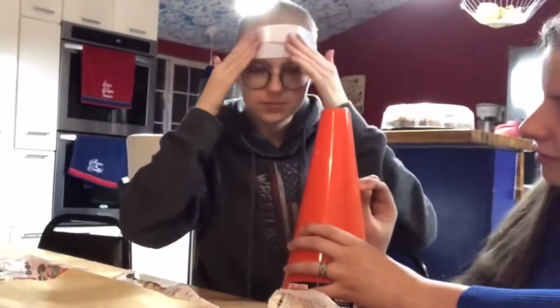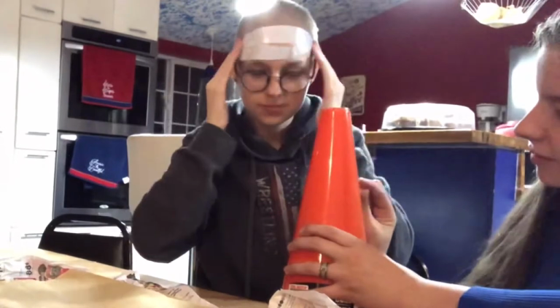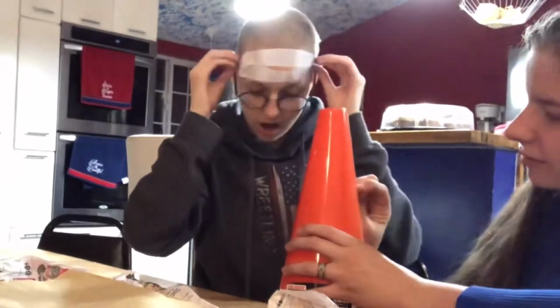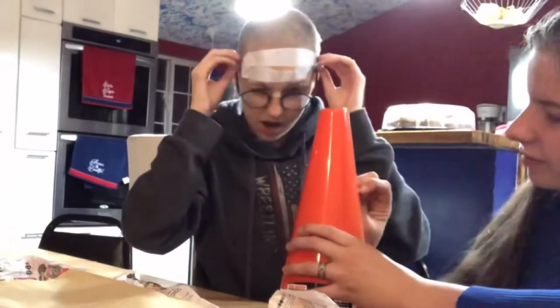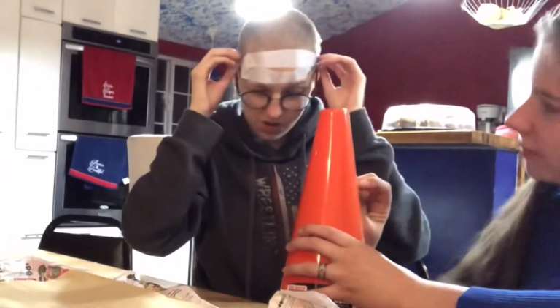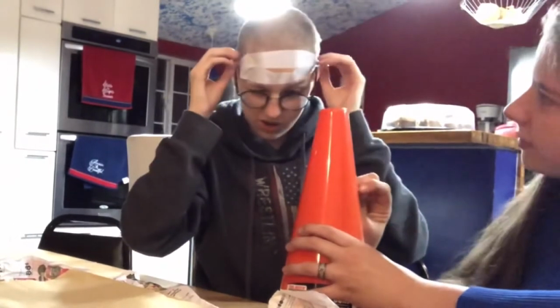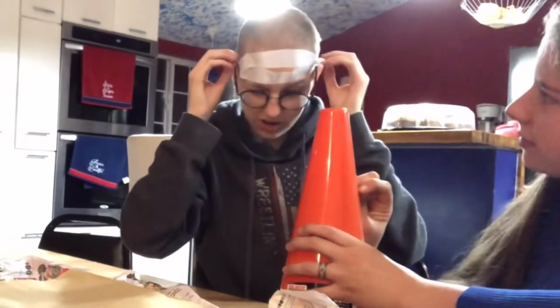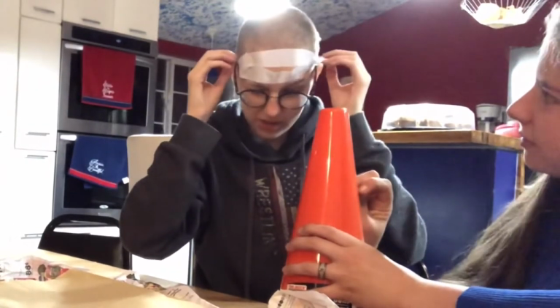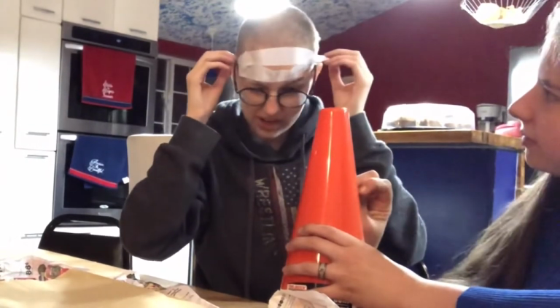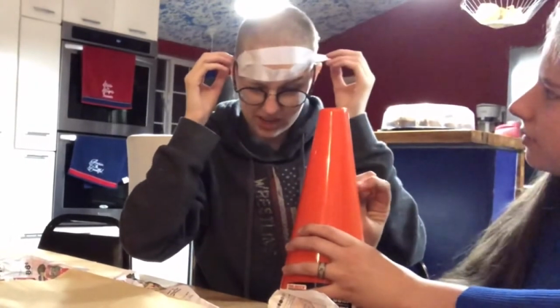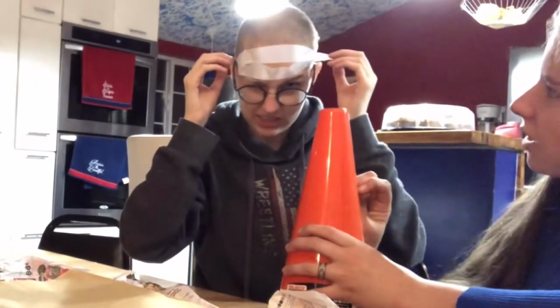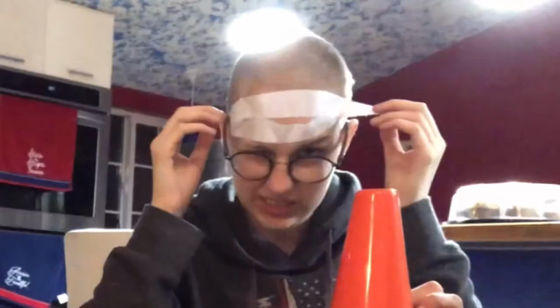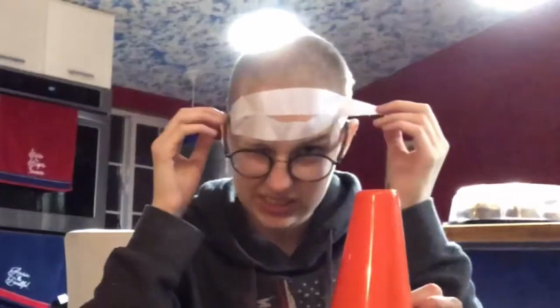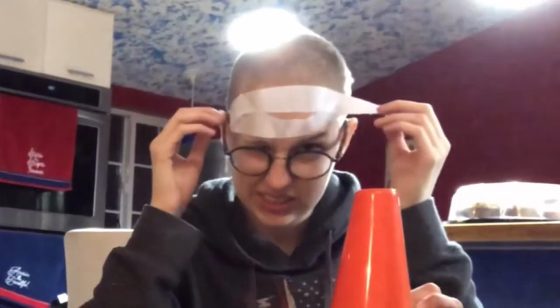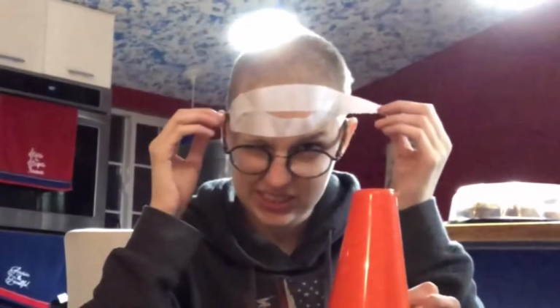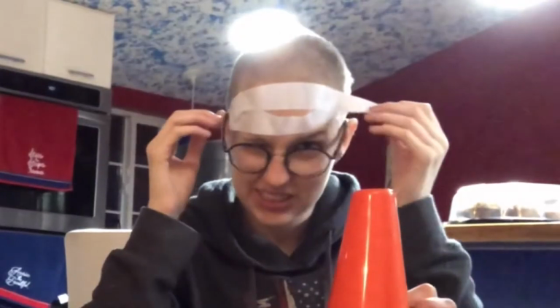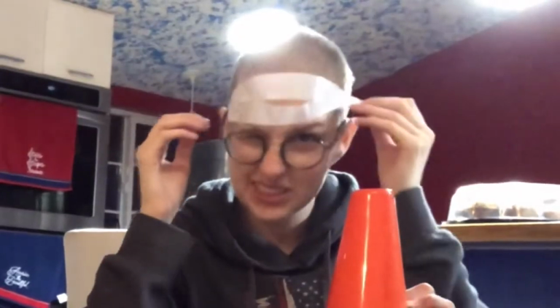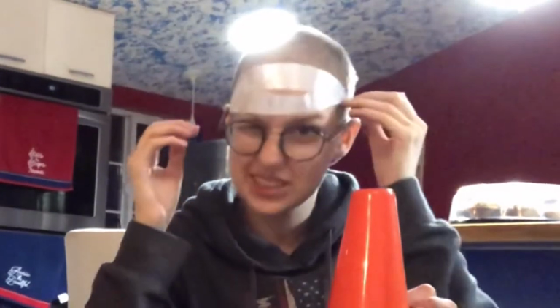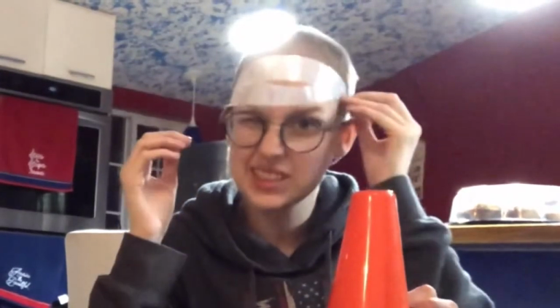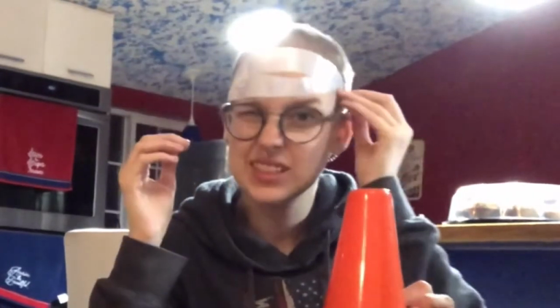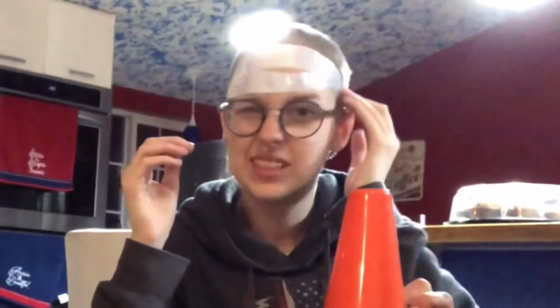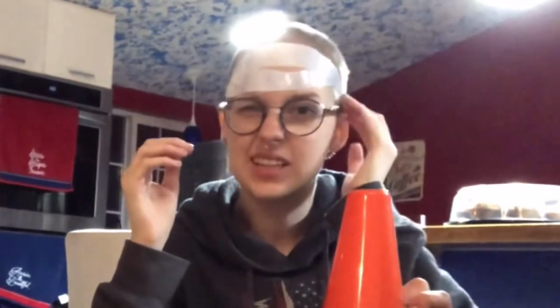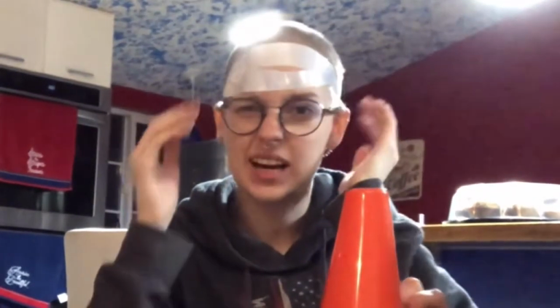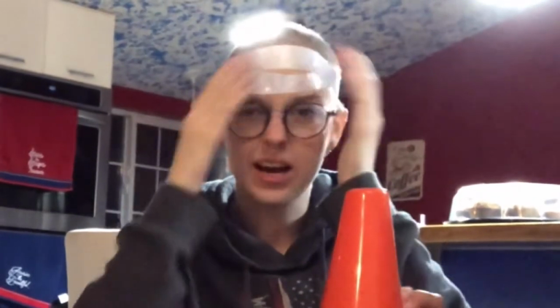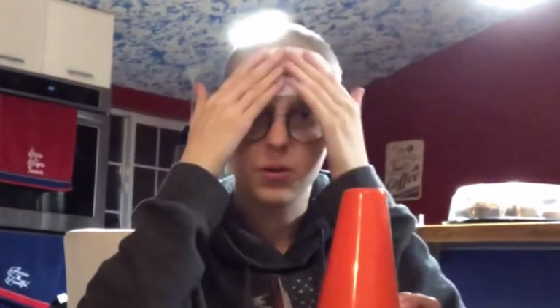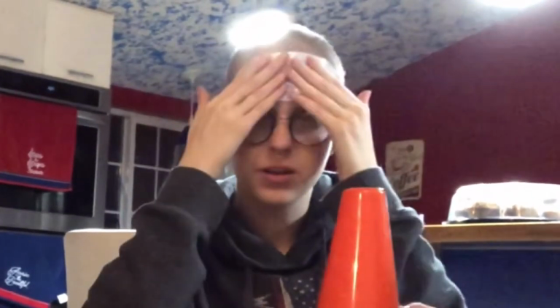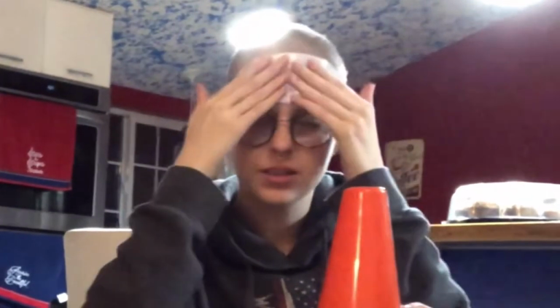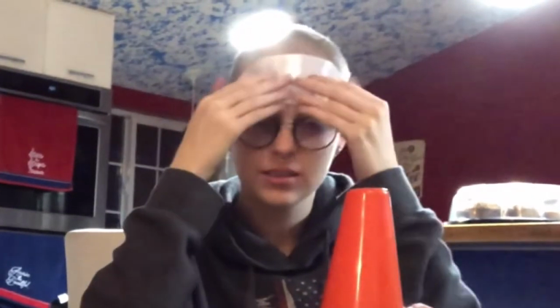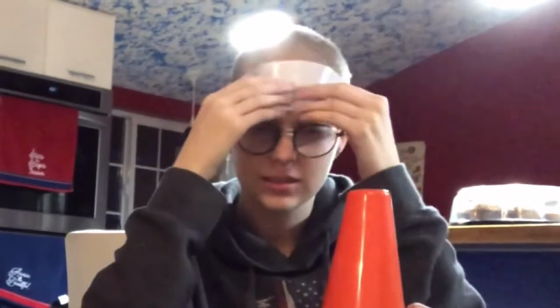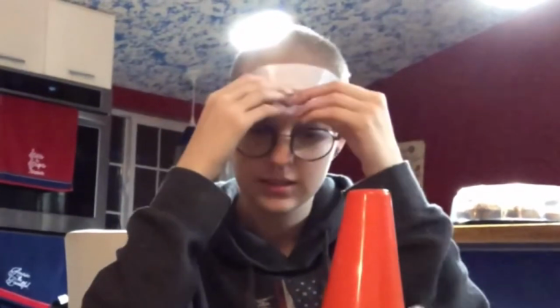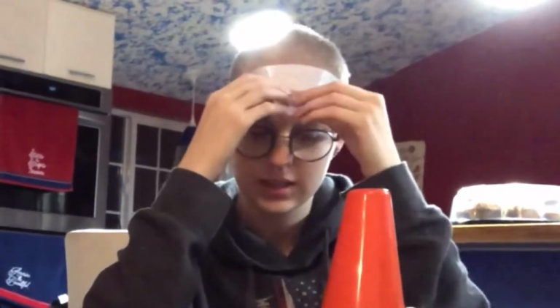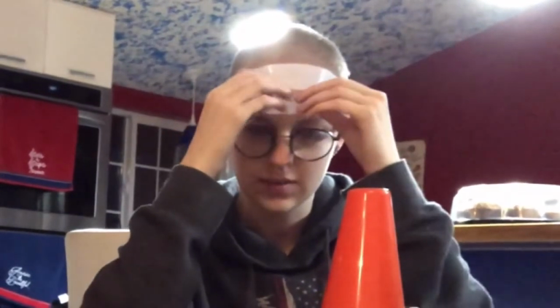Oh no, it got in my hair. What? Ow. It's fine.